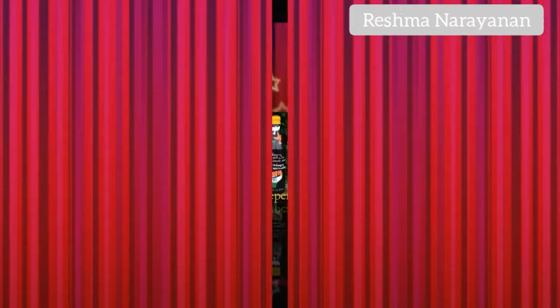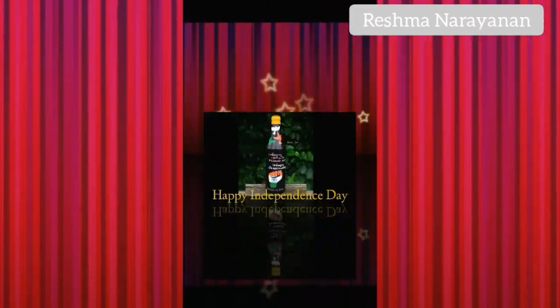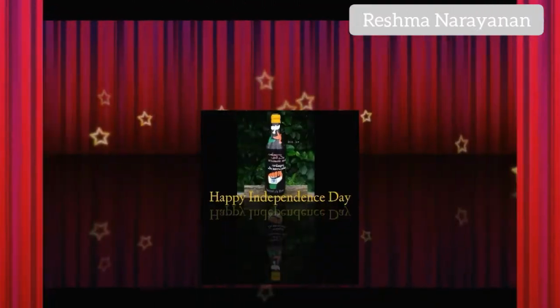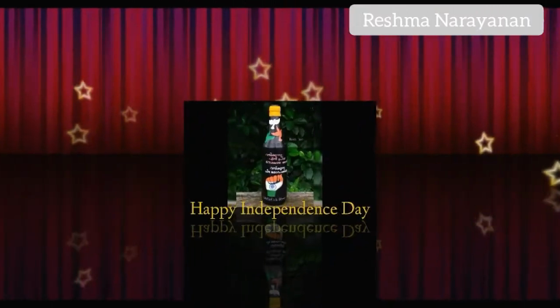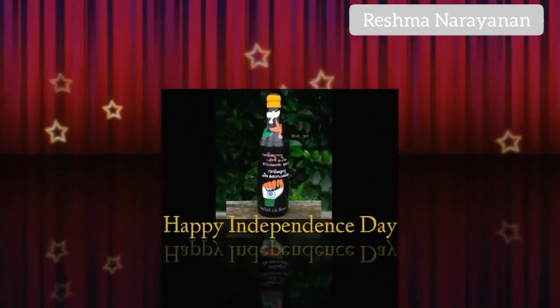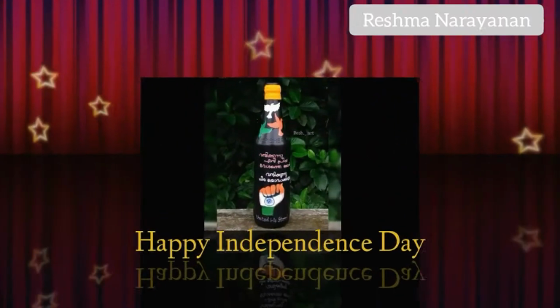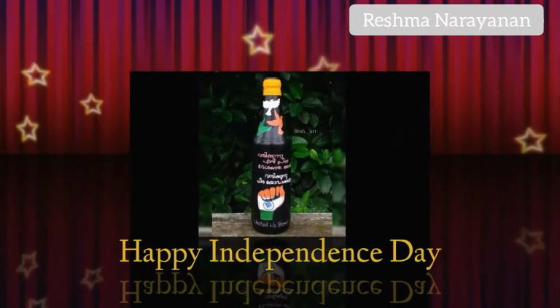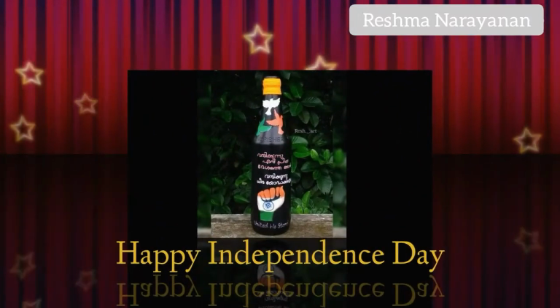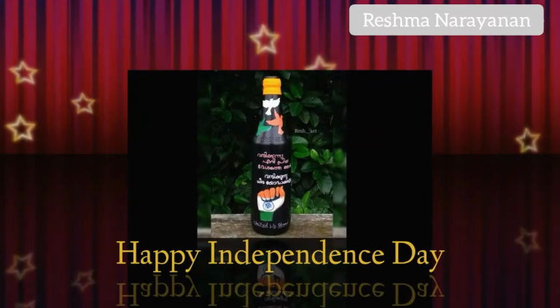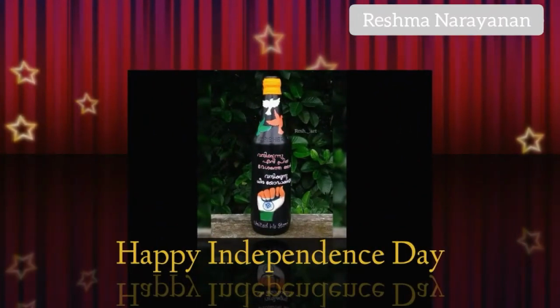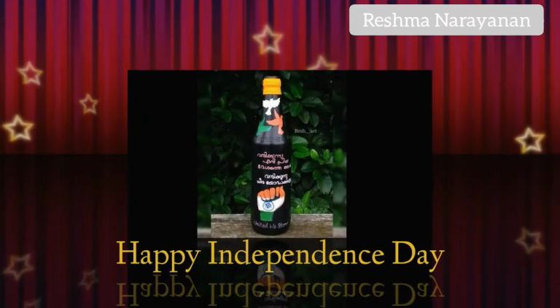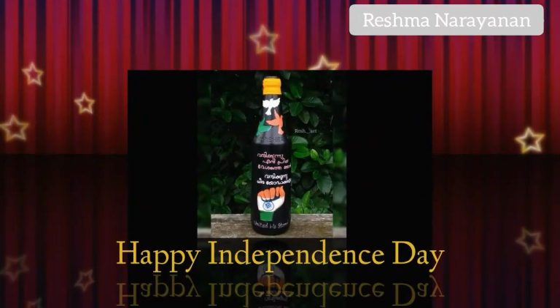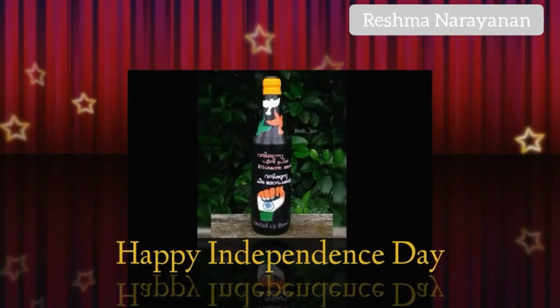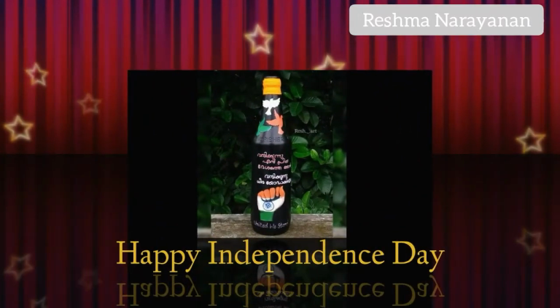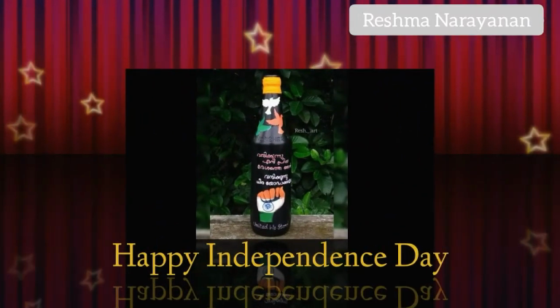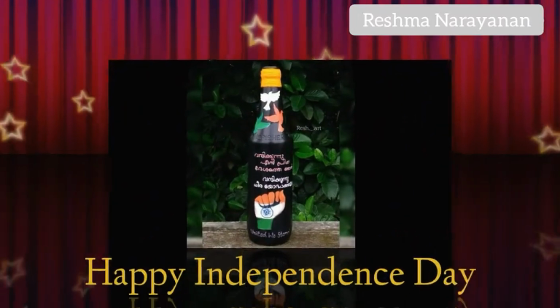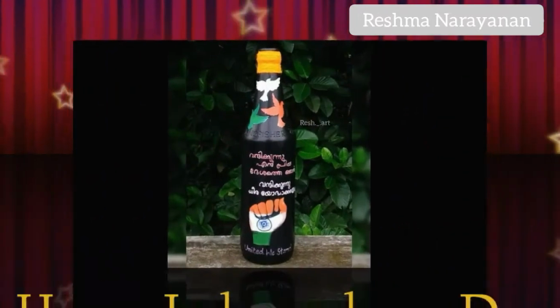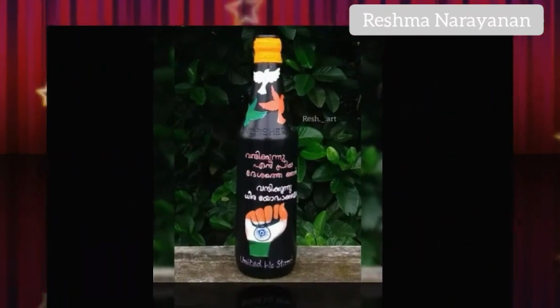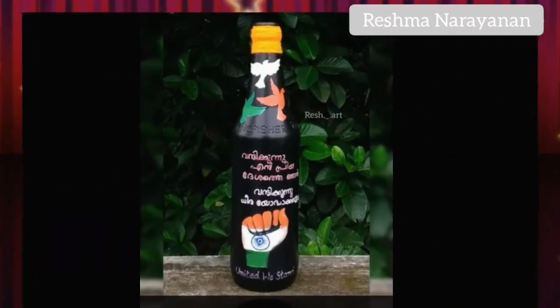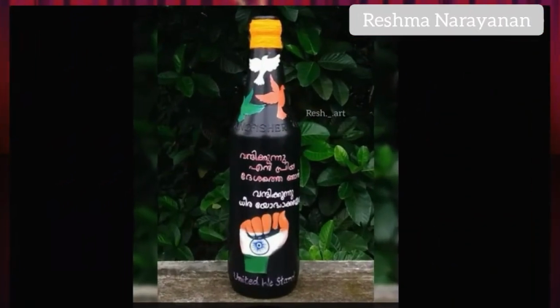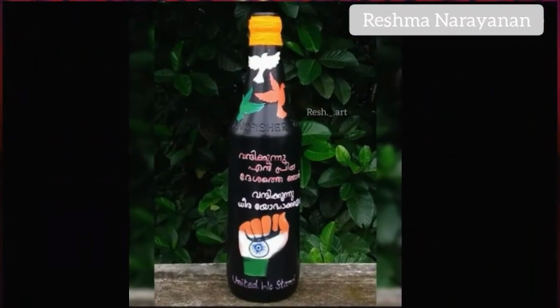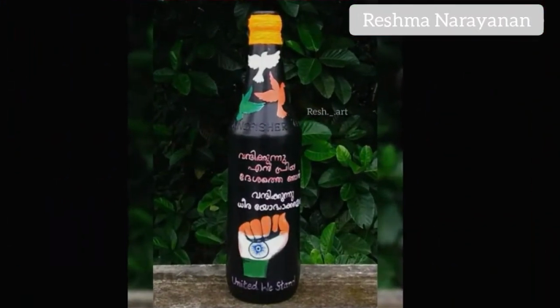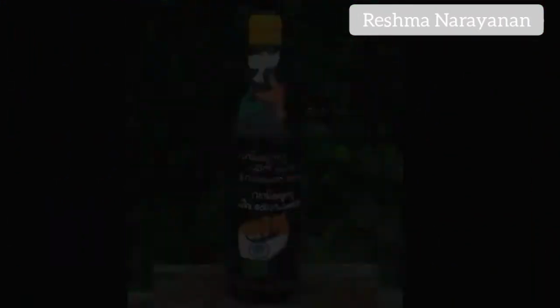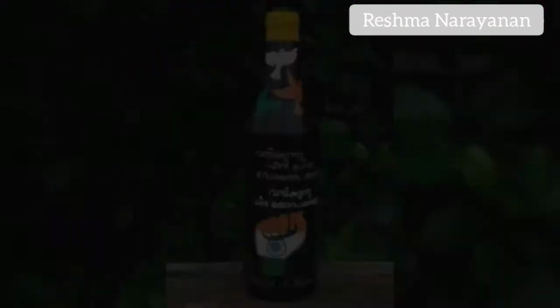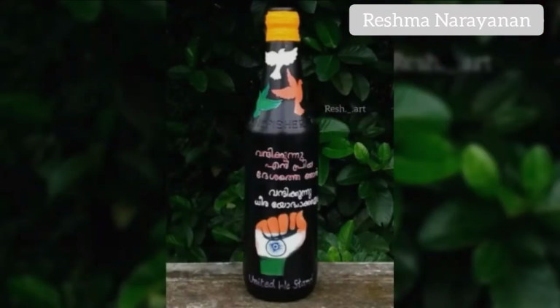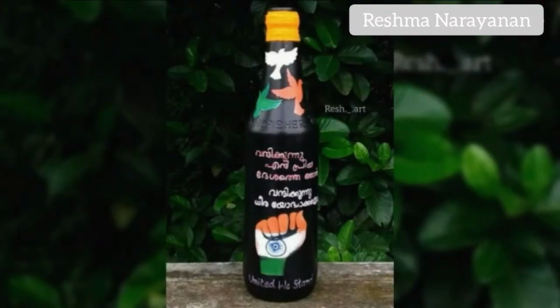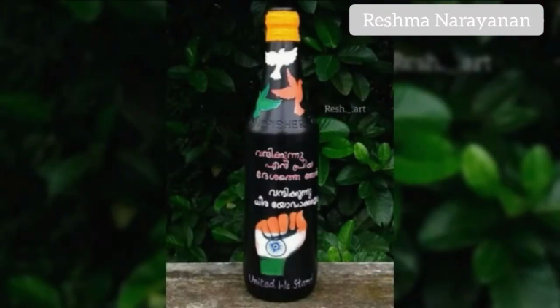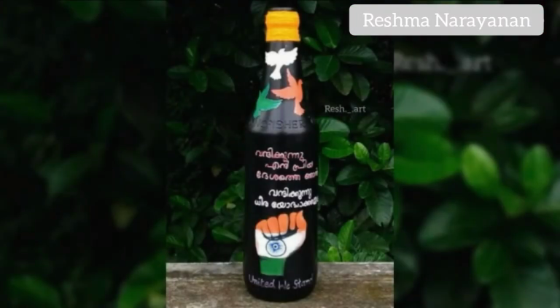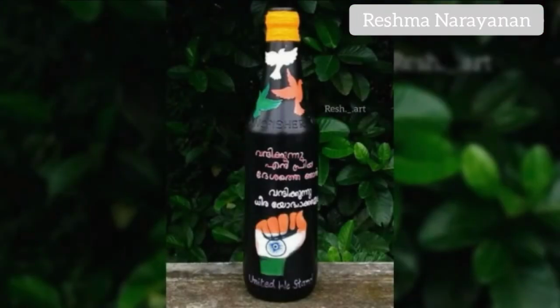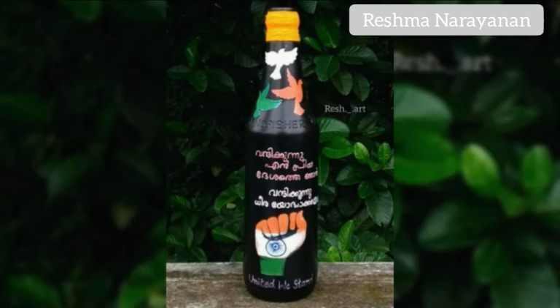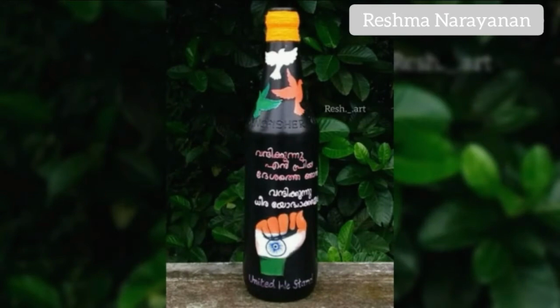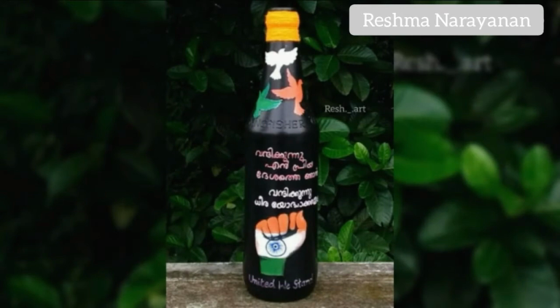Hello, welcome back to our channel. This is our craft video — Independence Day Special Bottle.